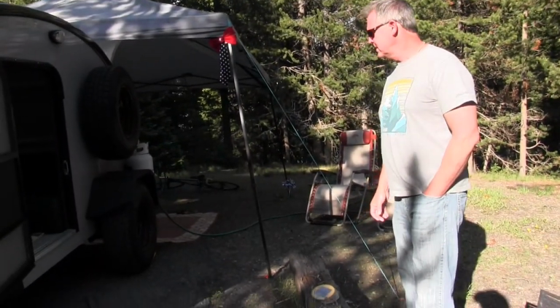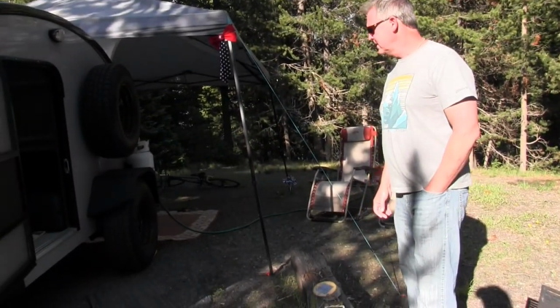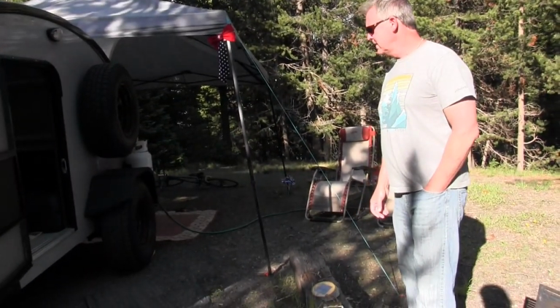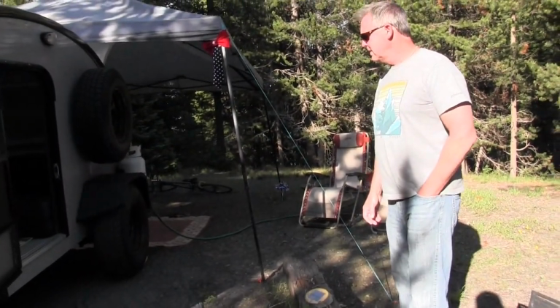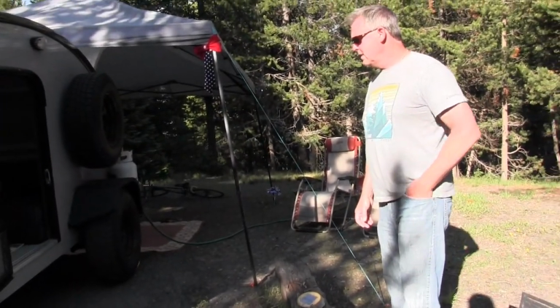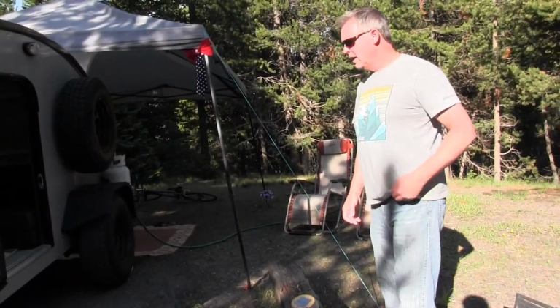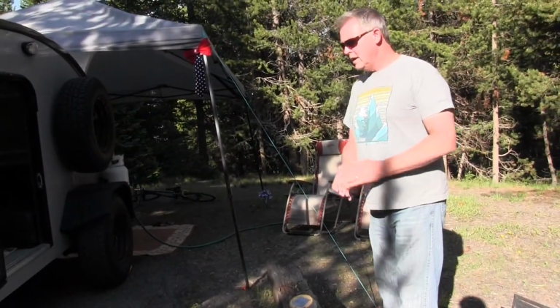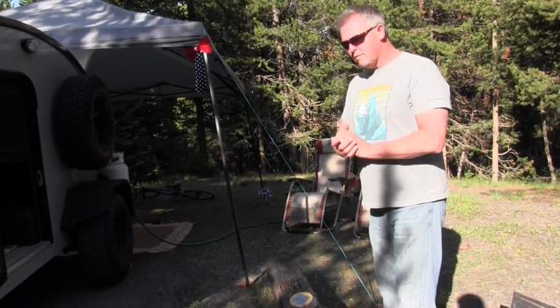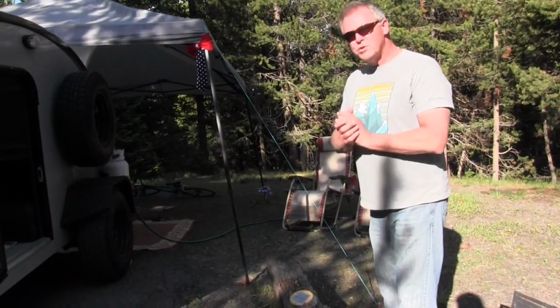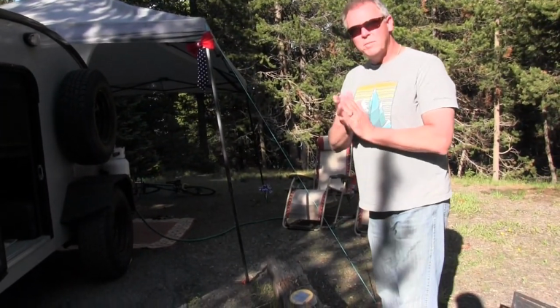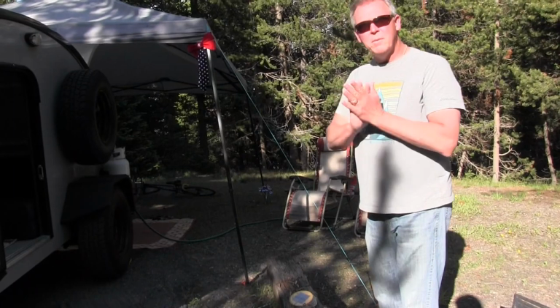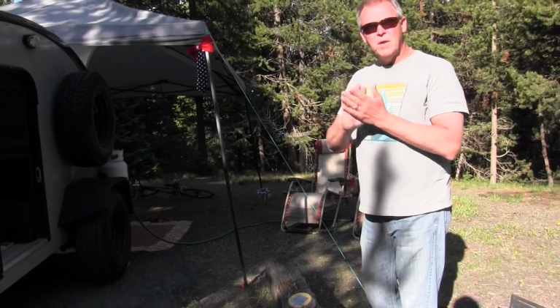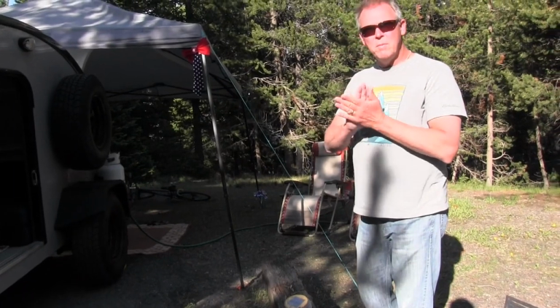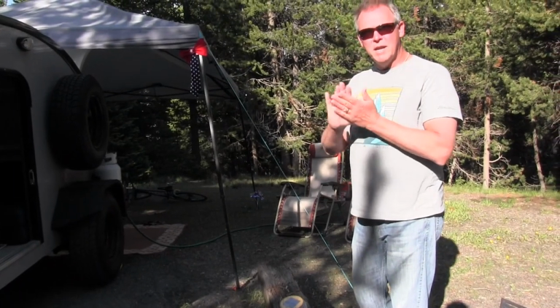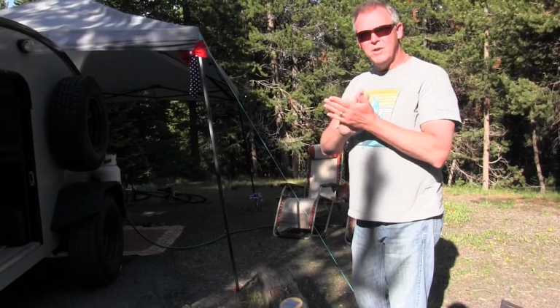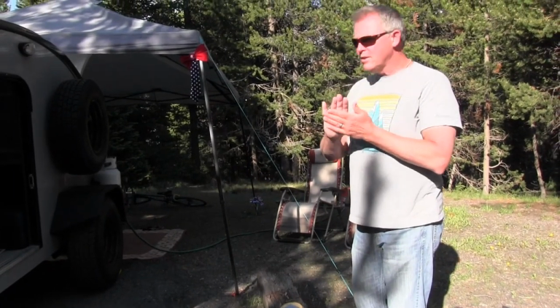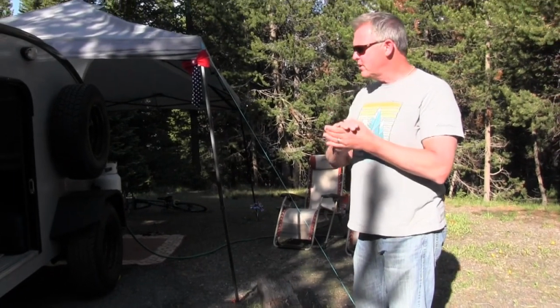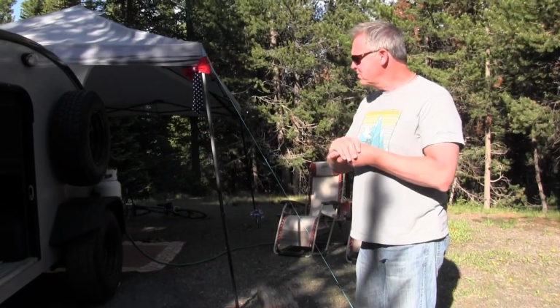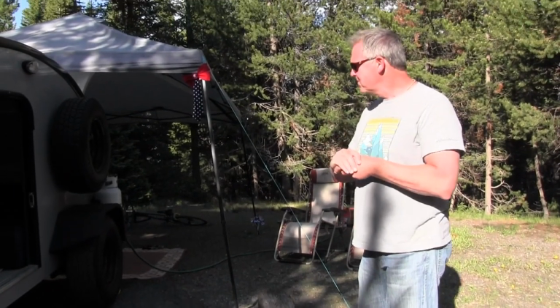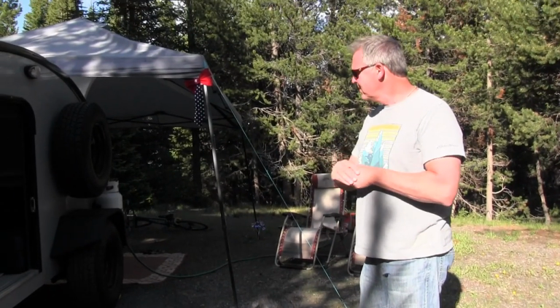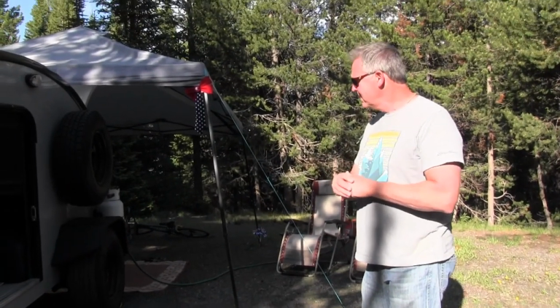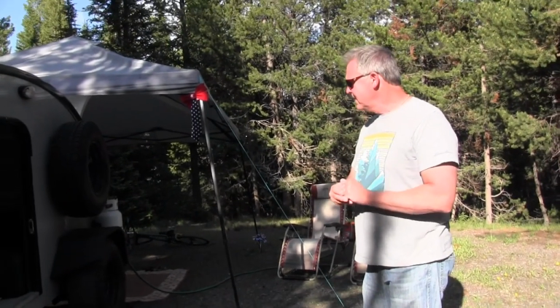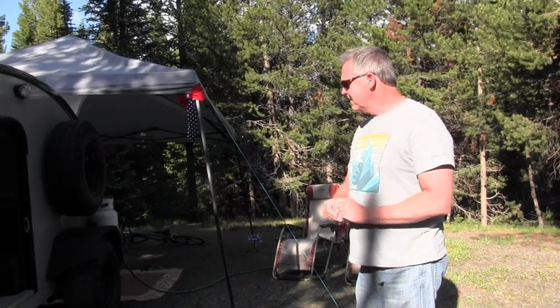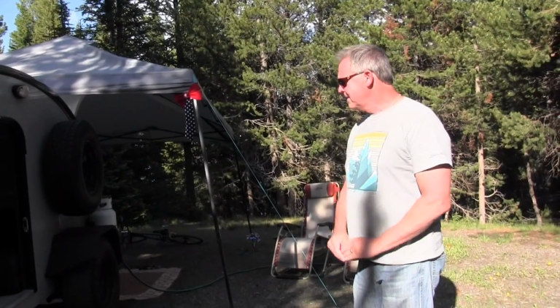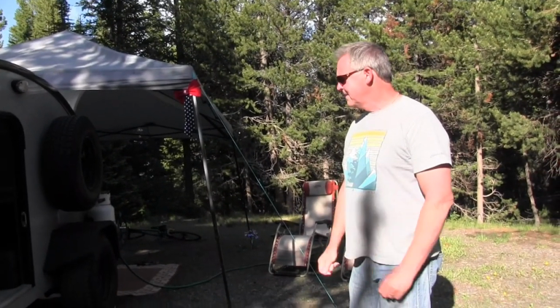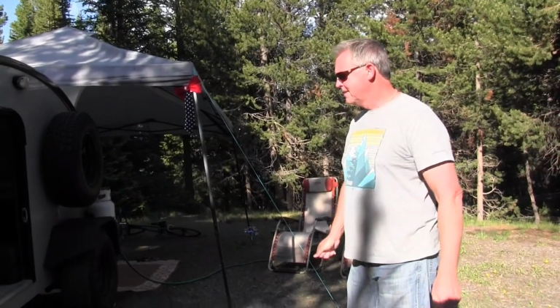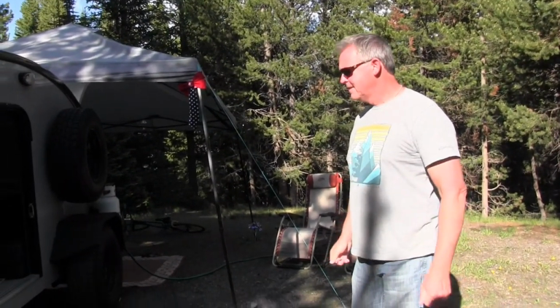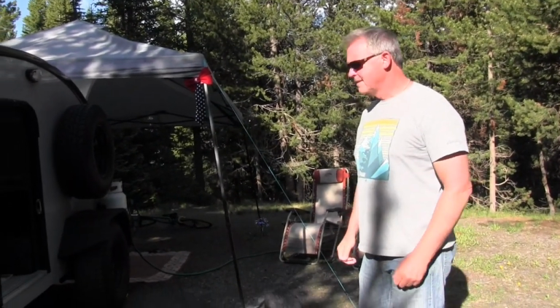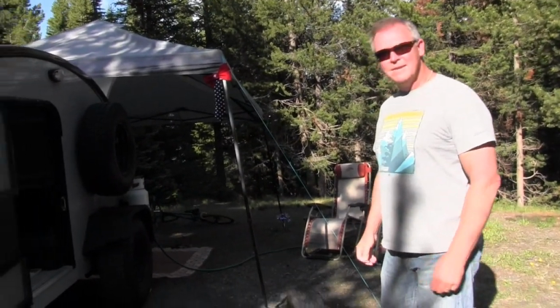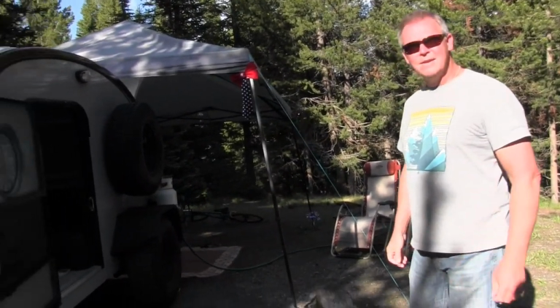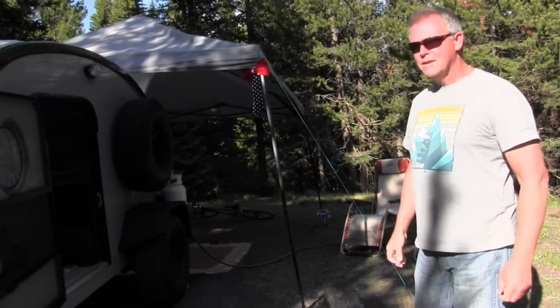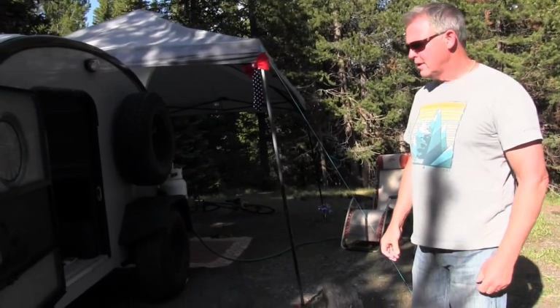And this is your first trip out? Yeah, first trip out. Thought we'd make it here in Yellowstone. Beautiful. So what can you tell us about your trailer?